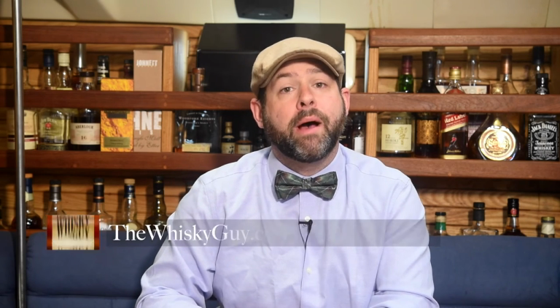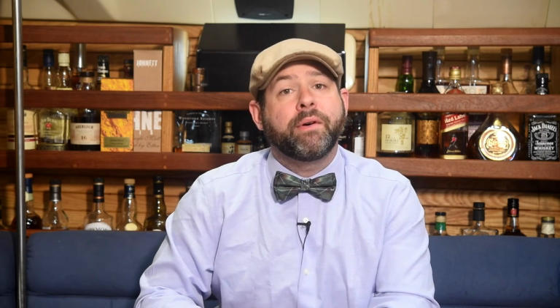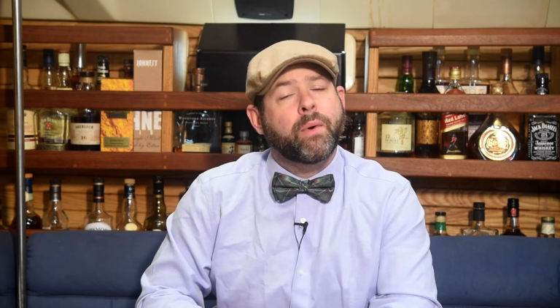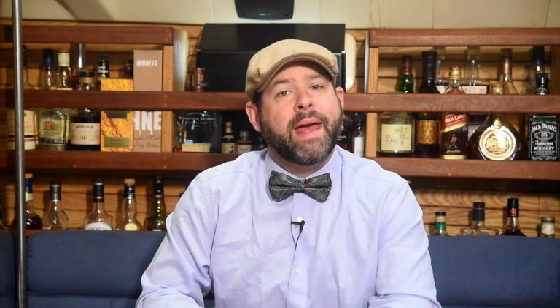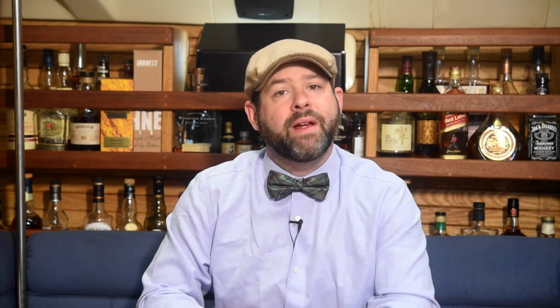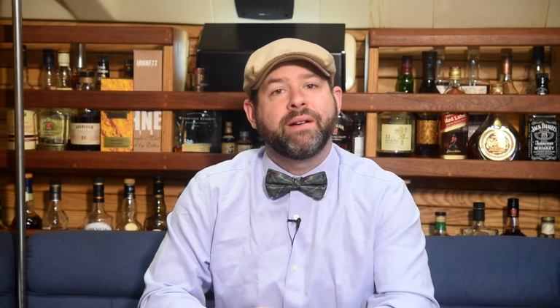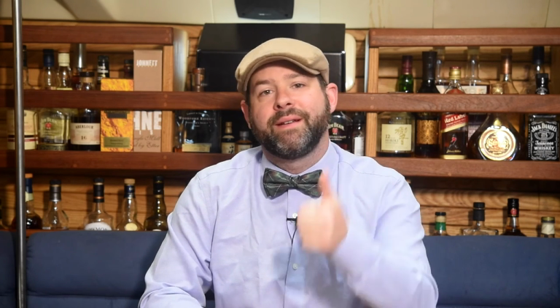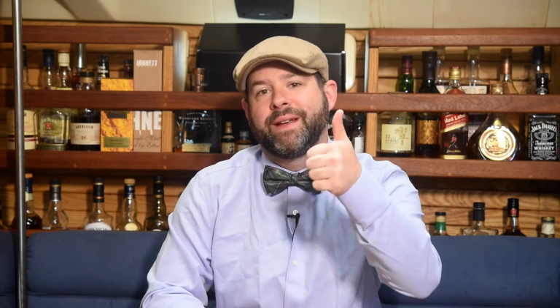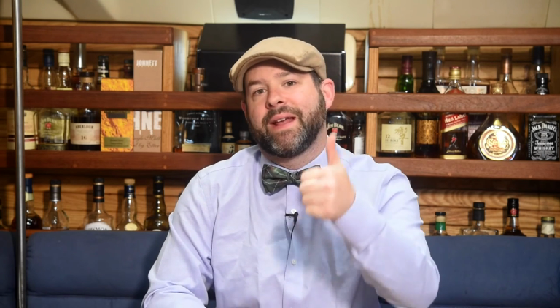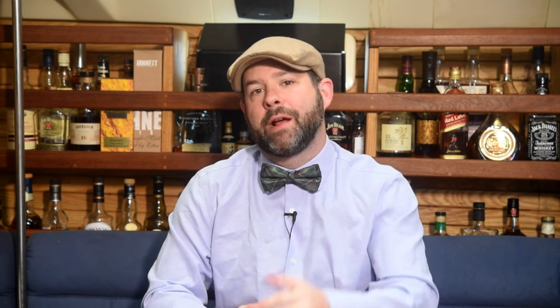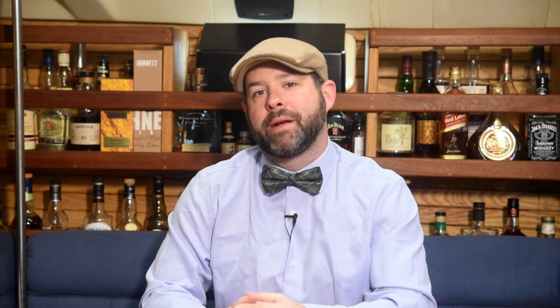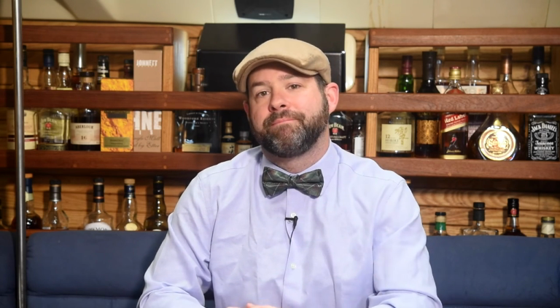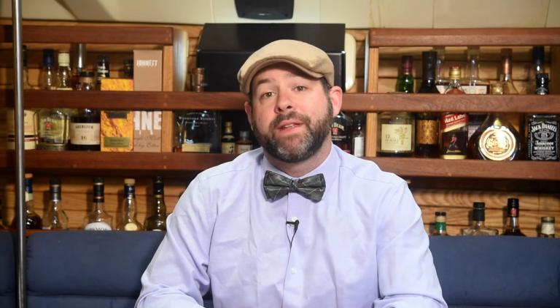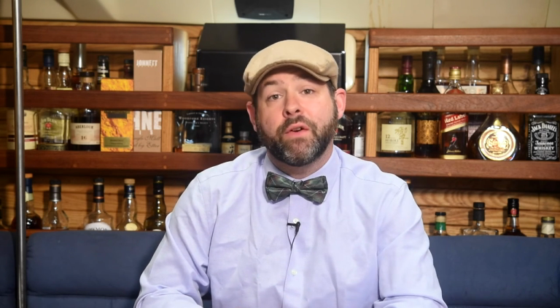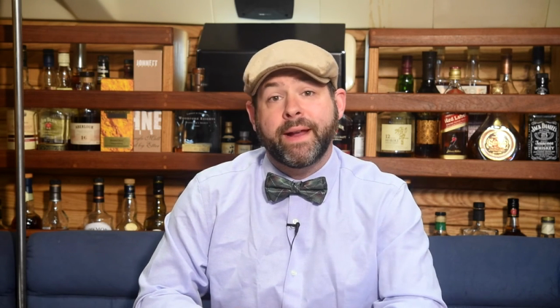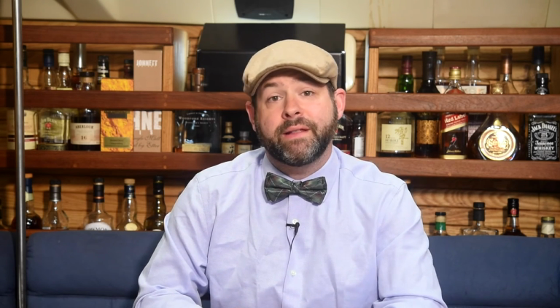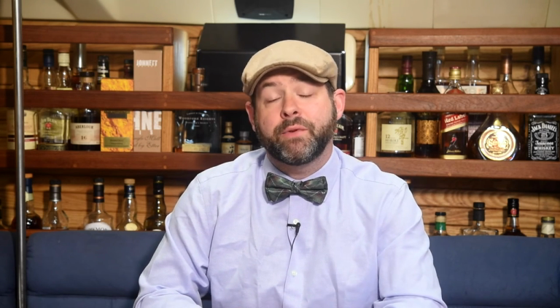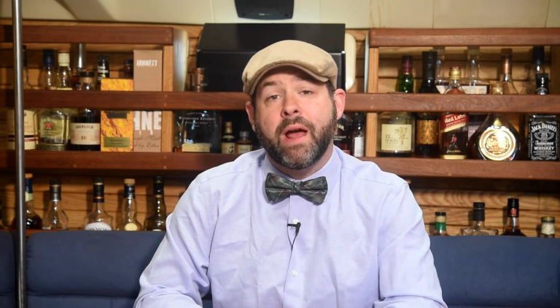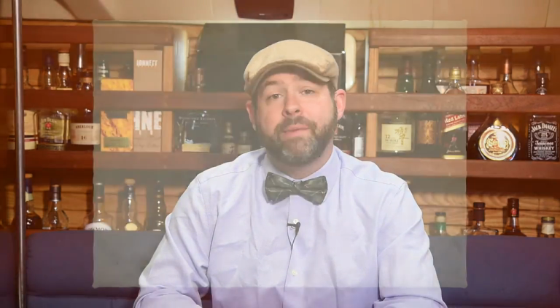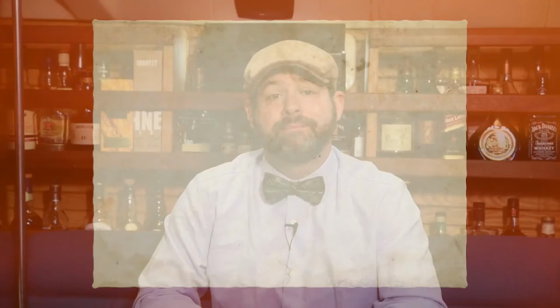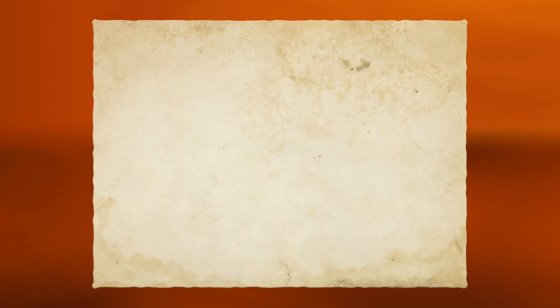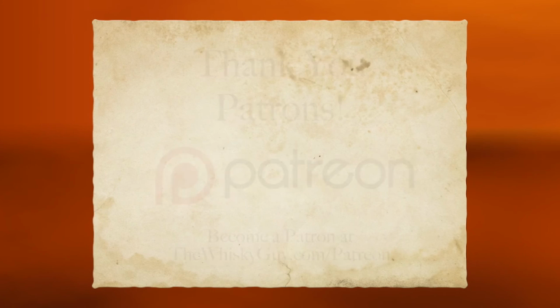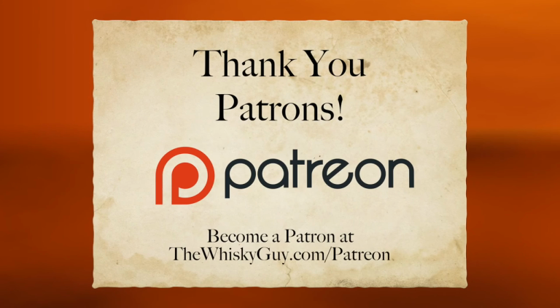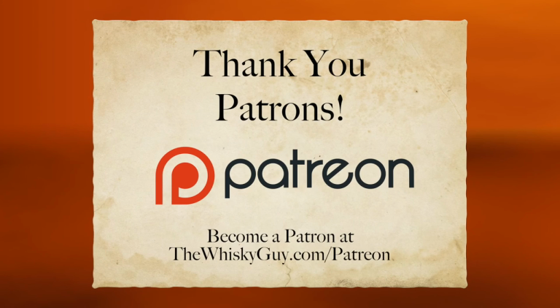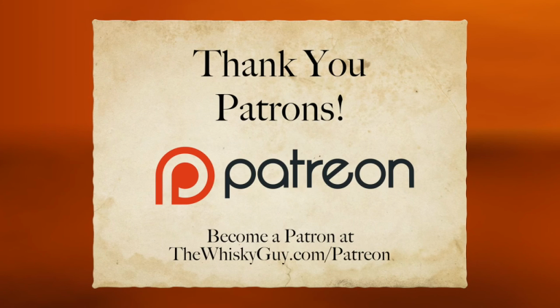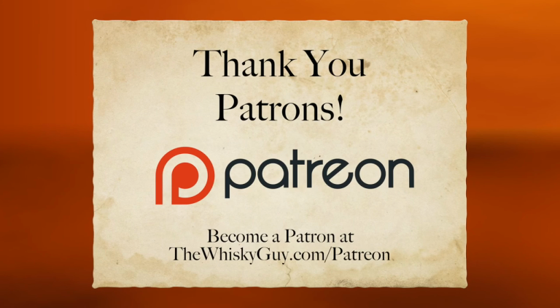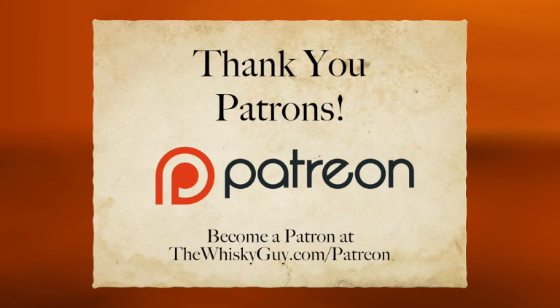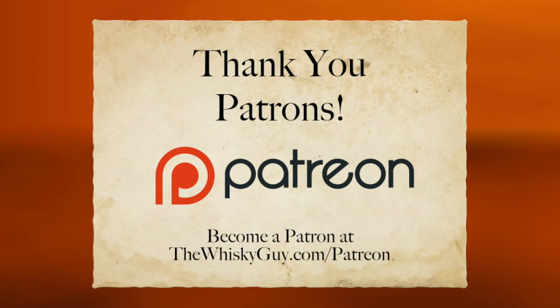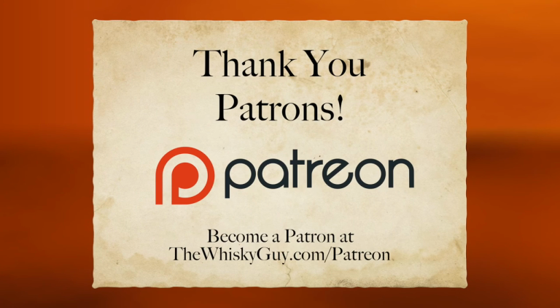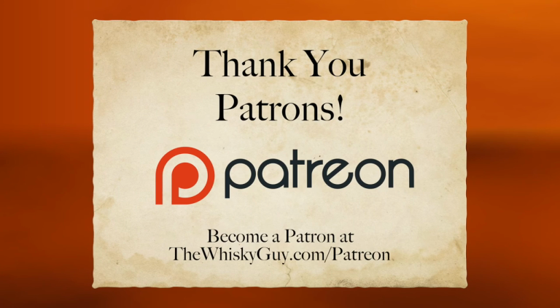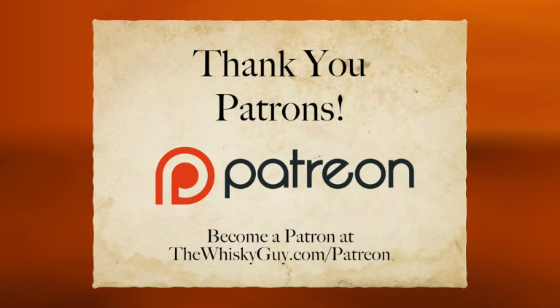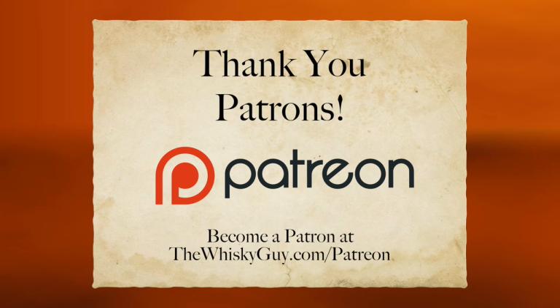But before you head there, hit that like button and don't forget to subscribe. We'll see you next time.